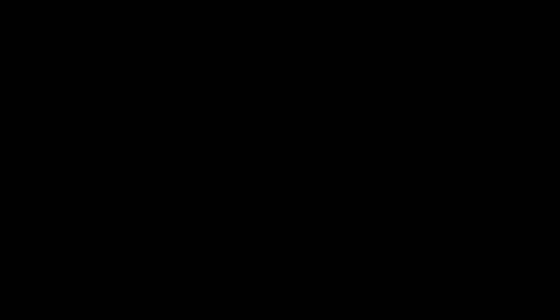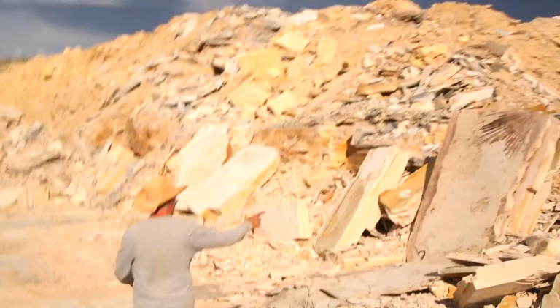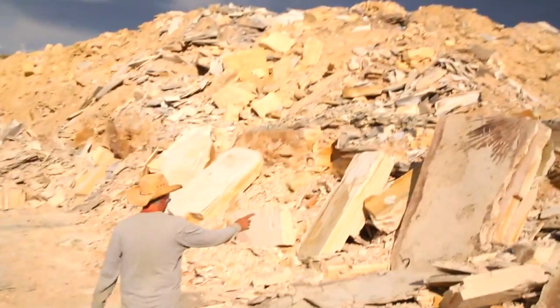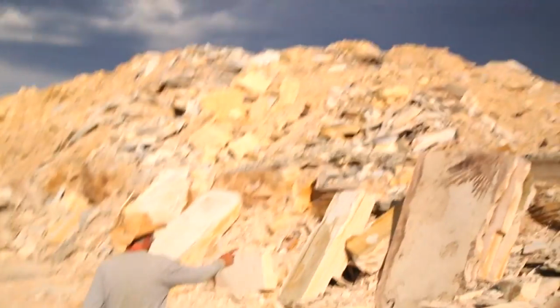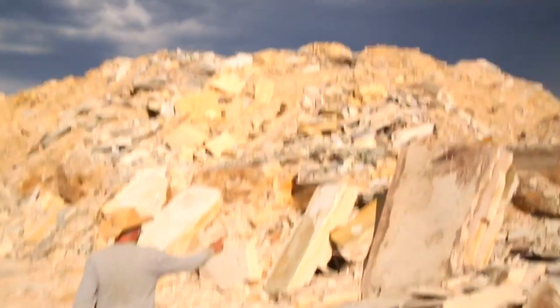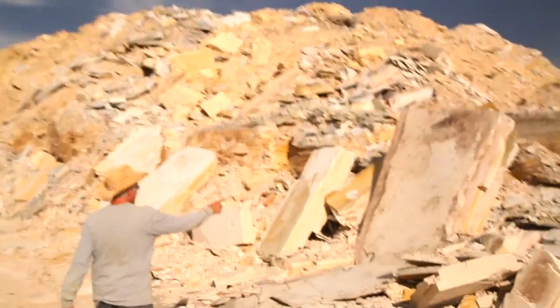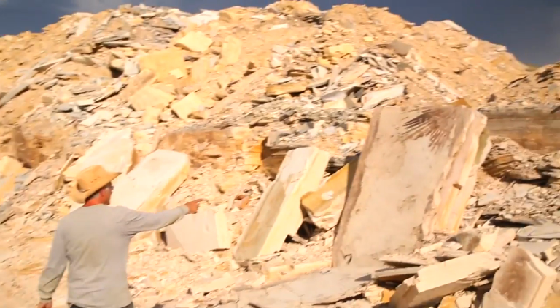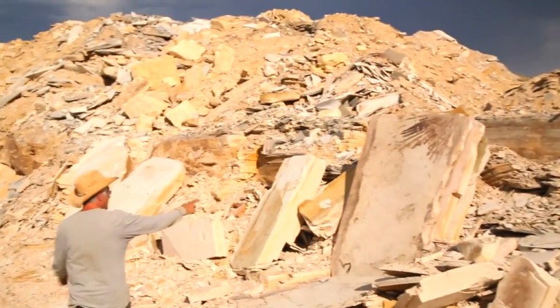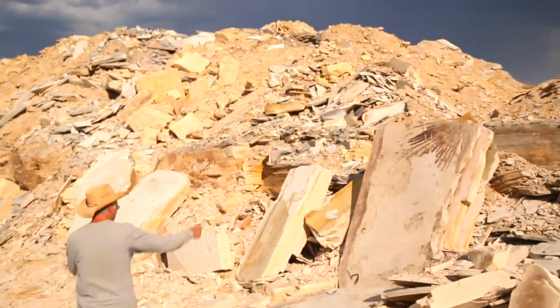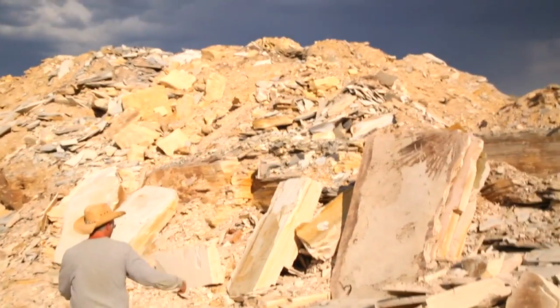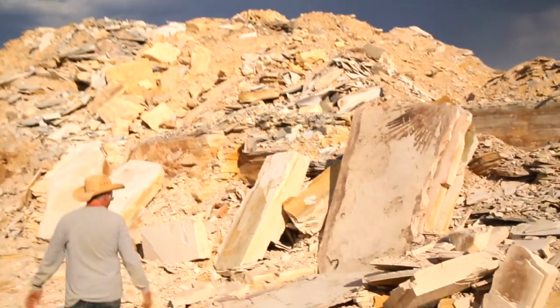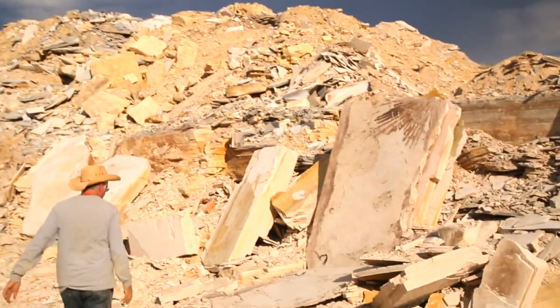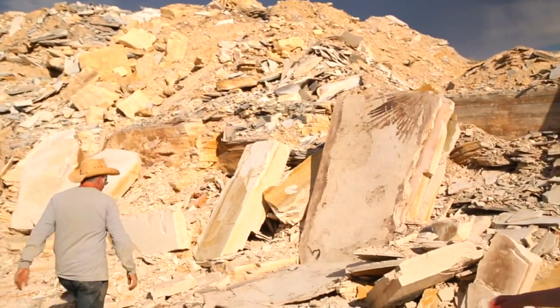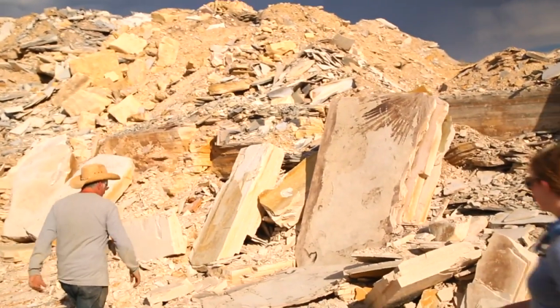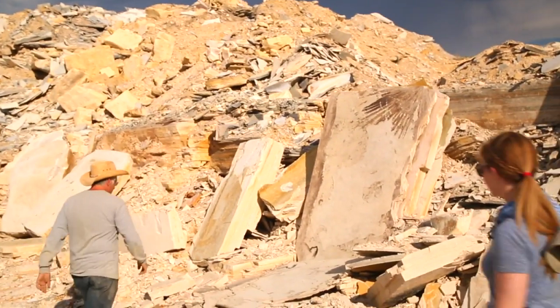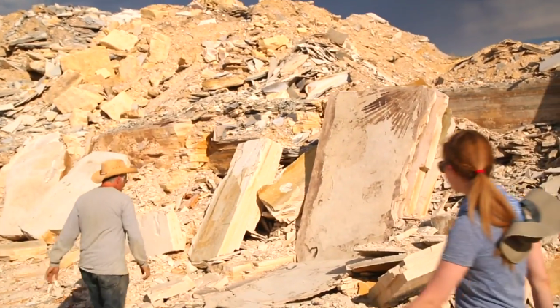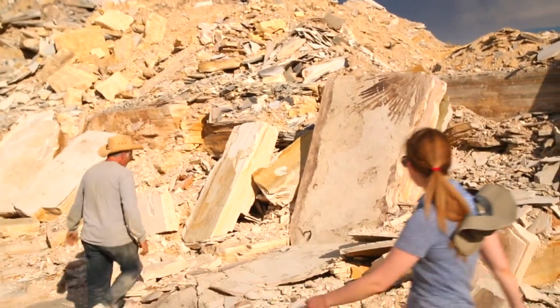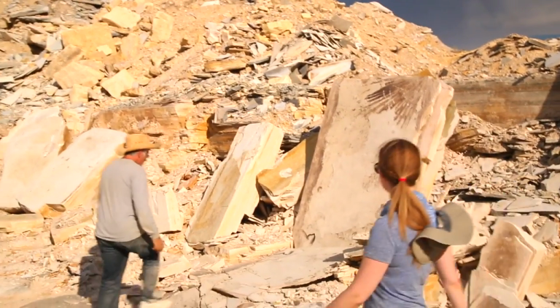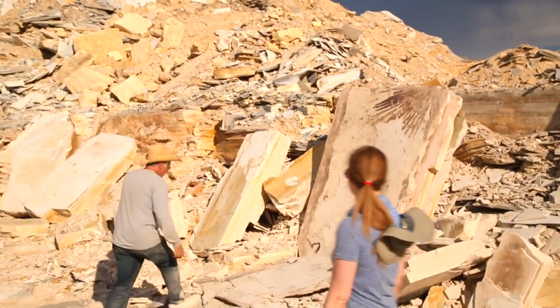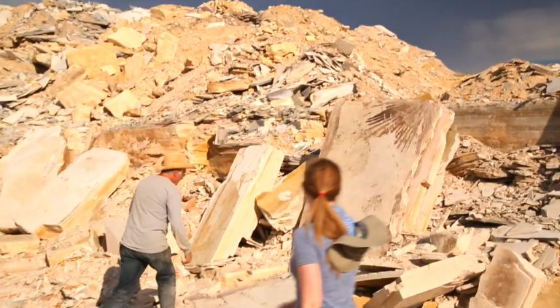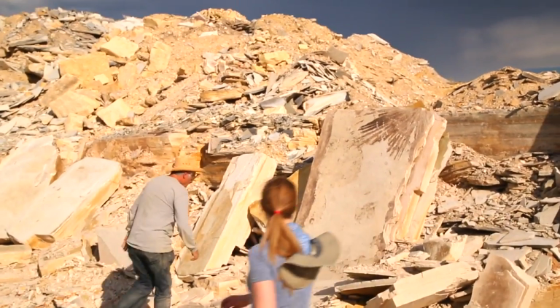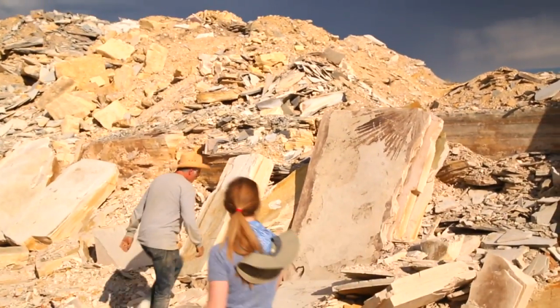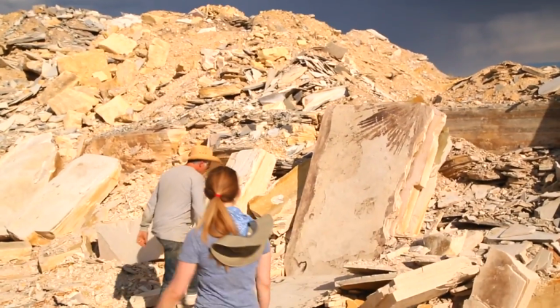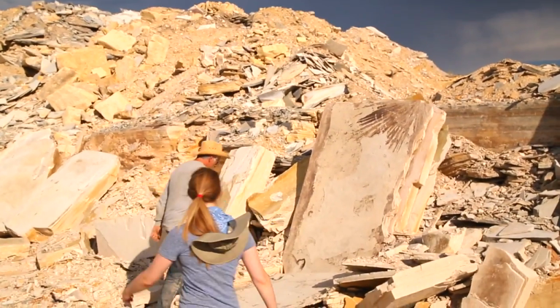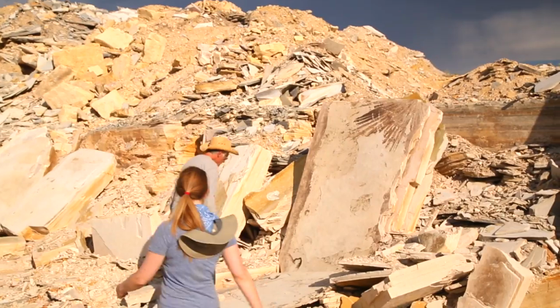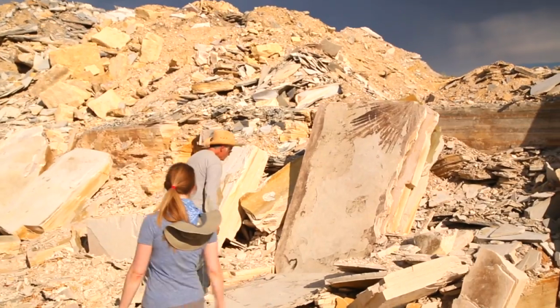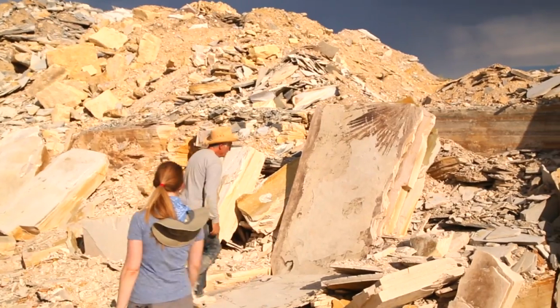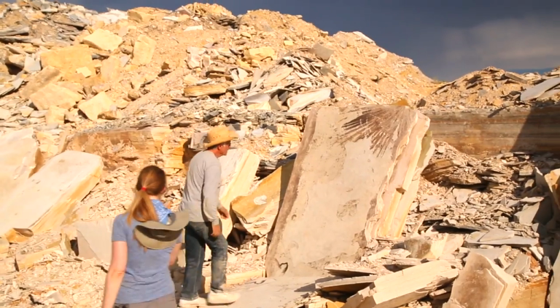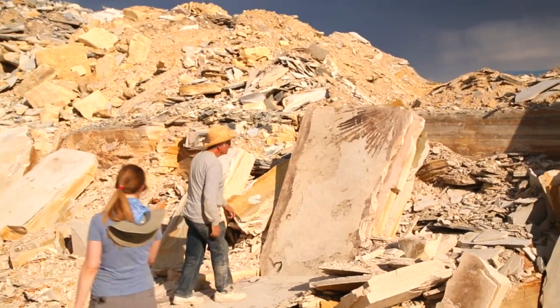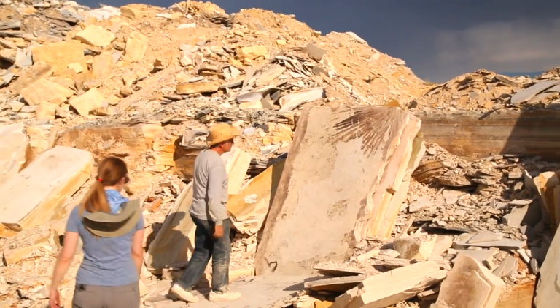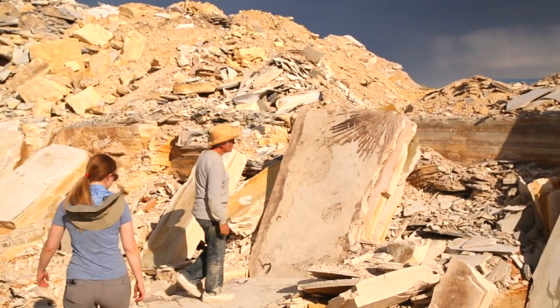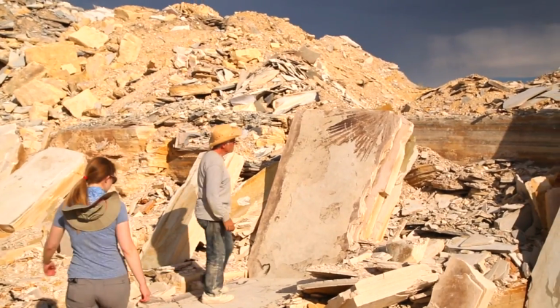He clawed up this giant rock here and it's got a palm leaf on it. Oh wow!